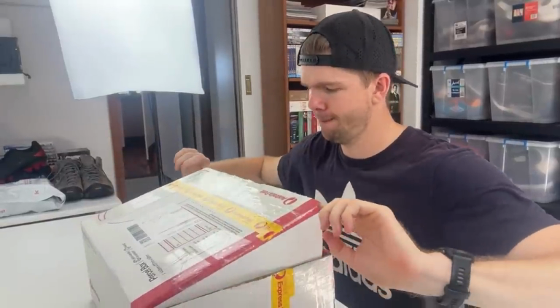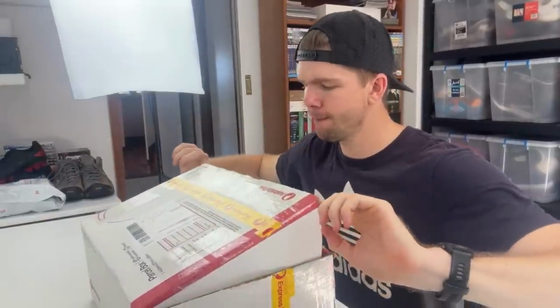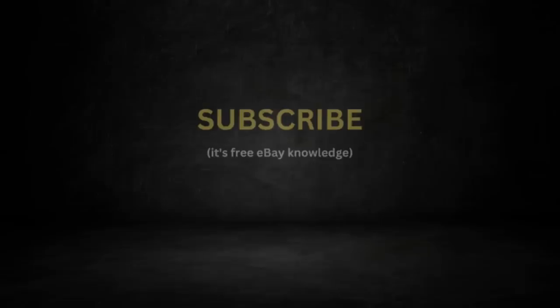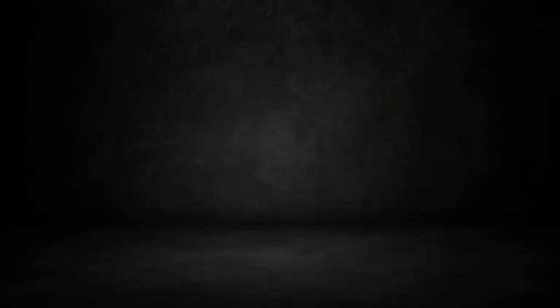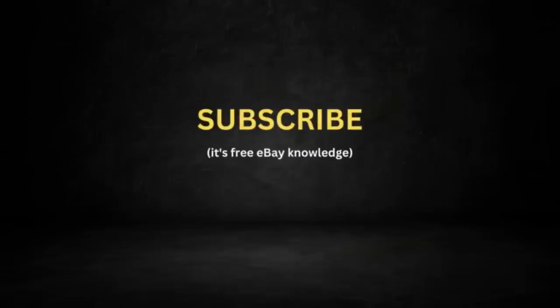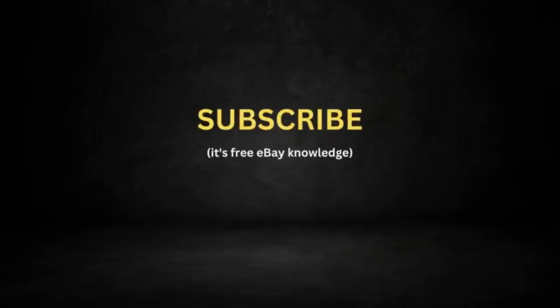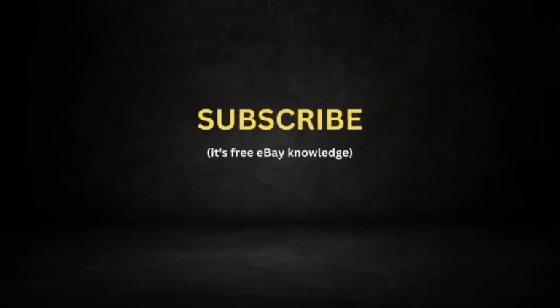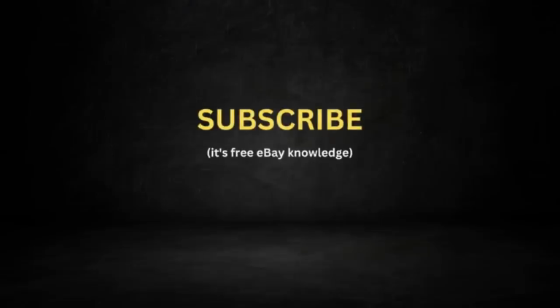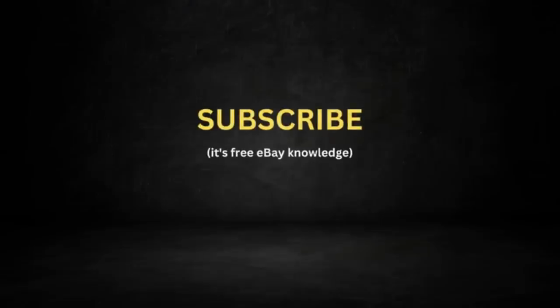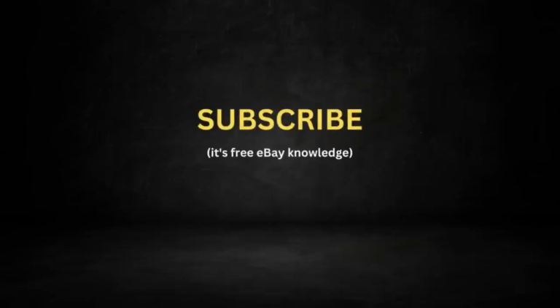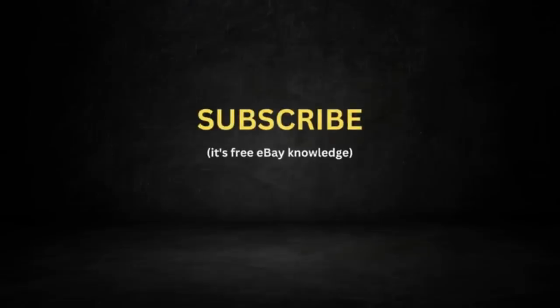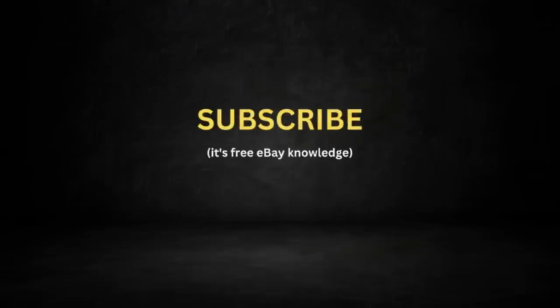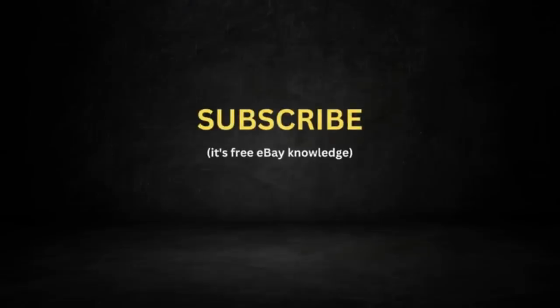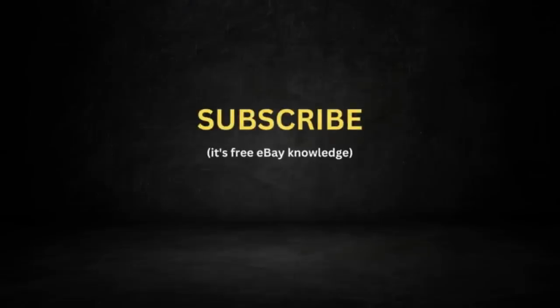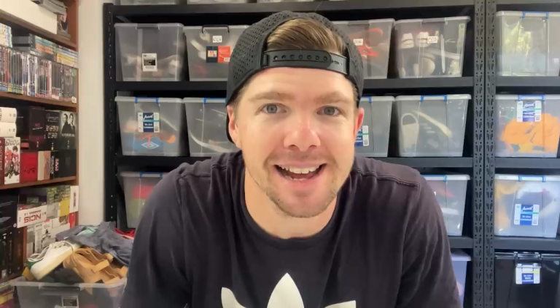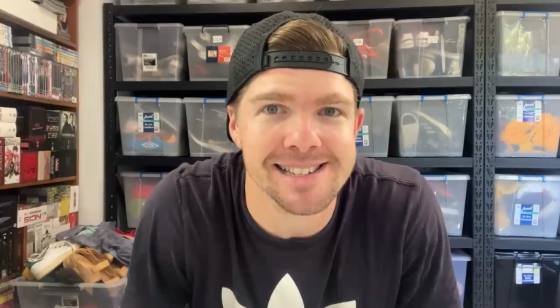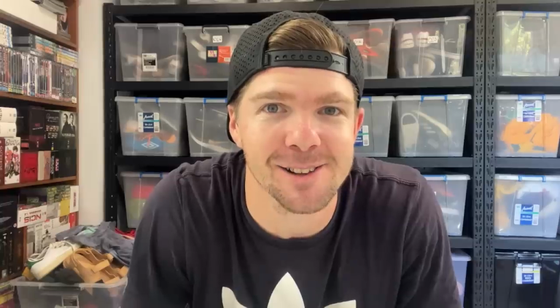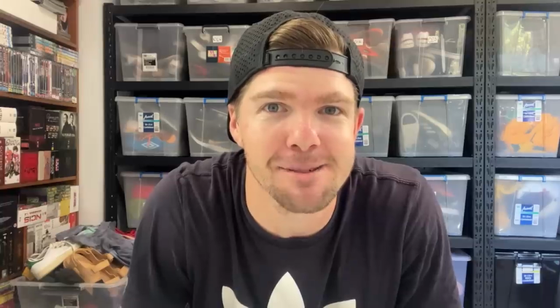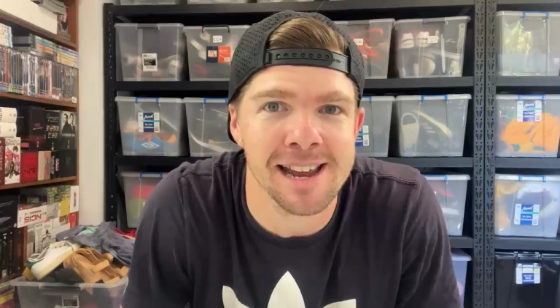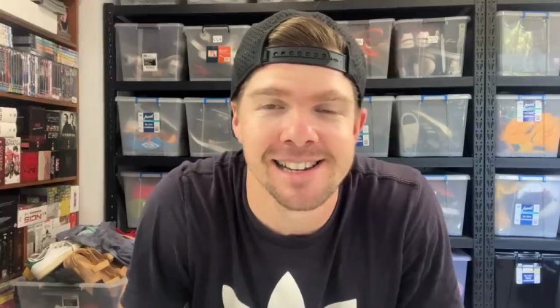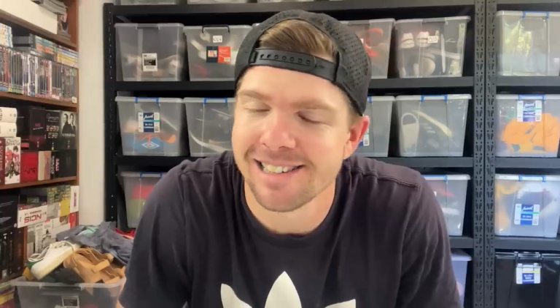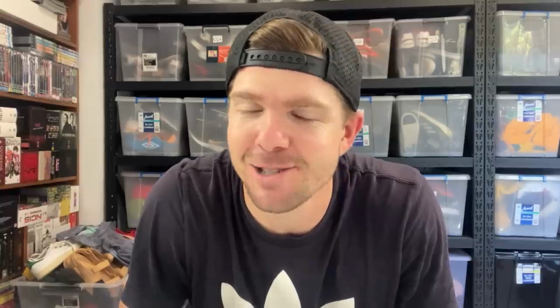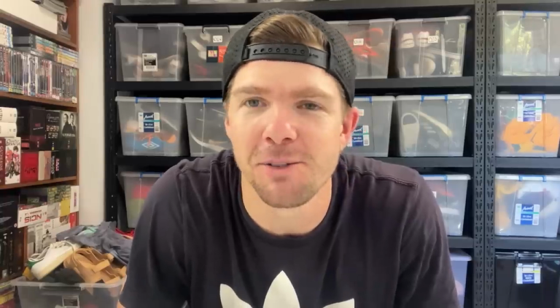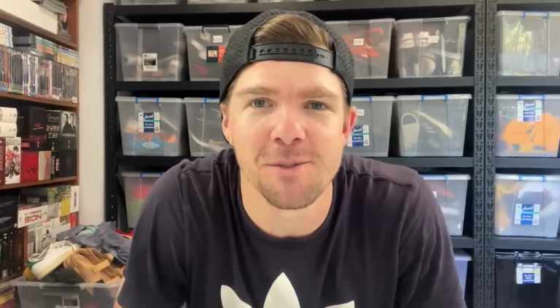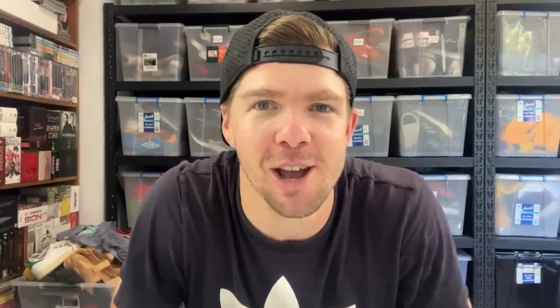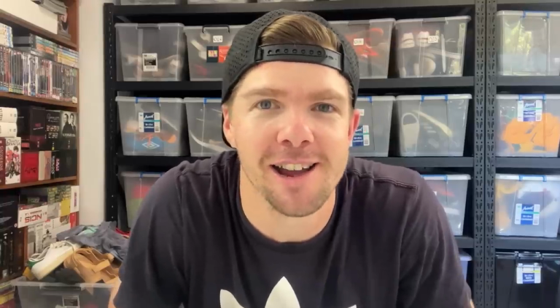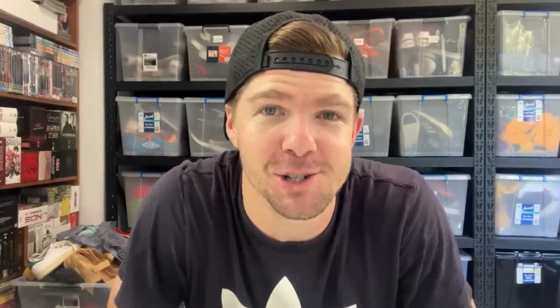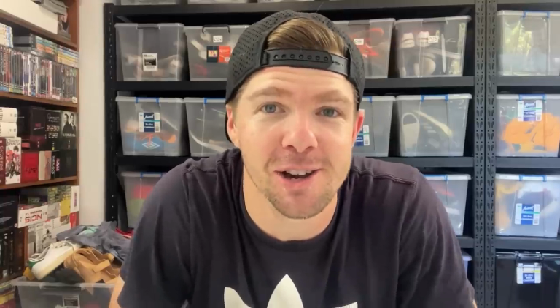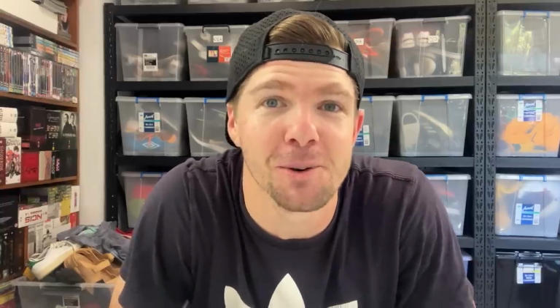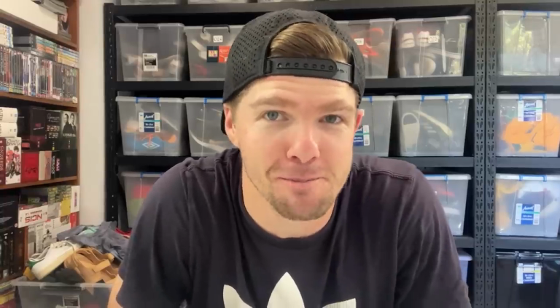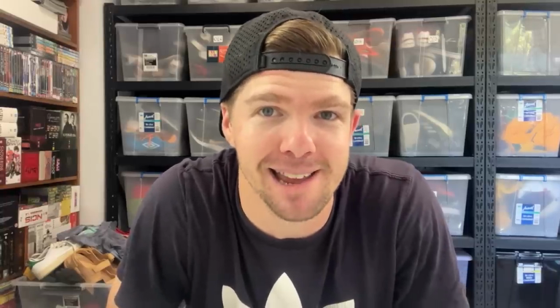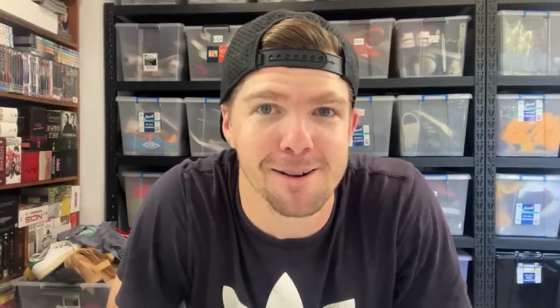Make sure you go ahead and hit the subscribe button if you want to learn a thing or two about how to sell on eBay. Let's dive into the video and I'll show you what I'm picking up.